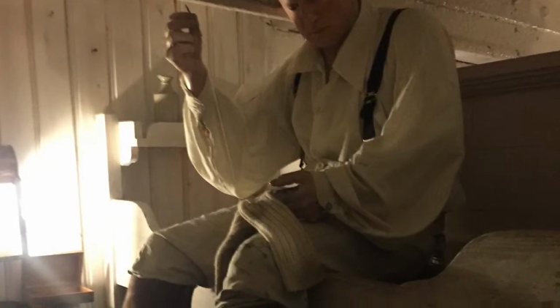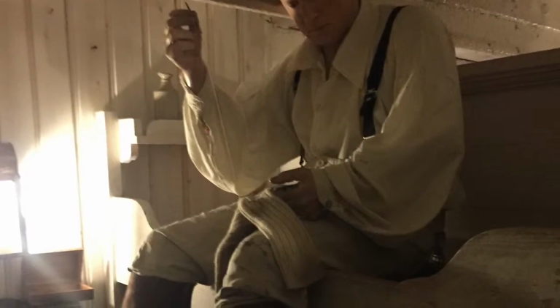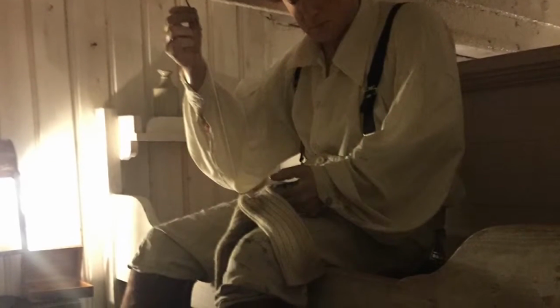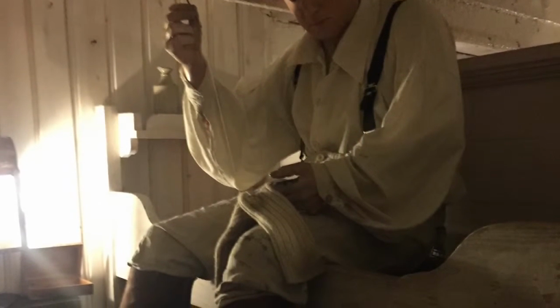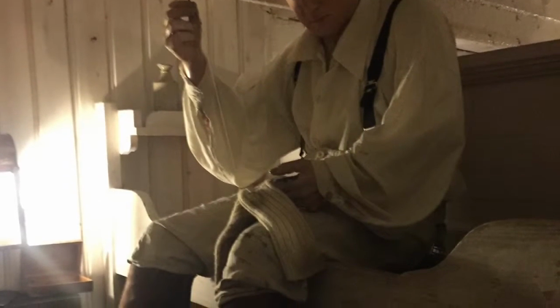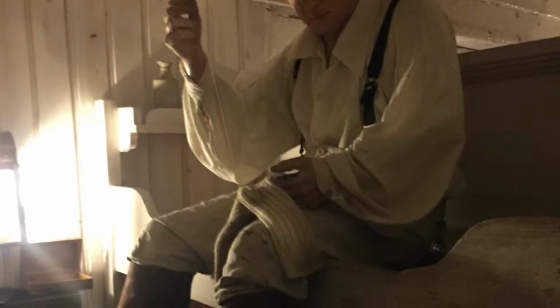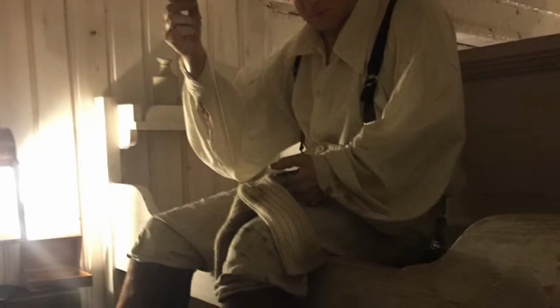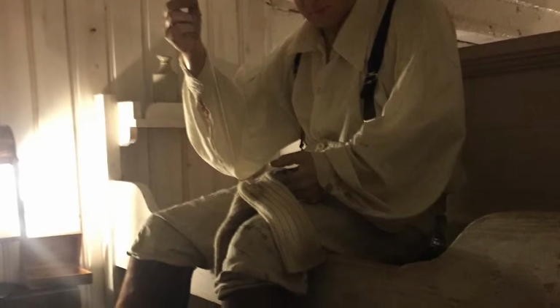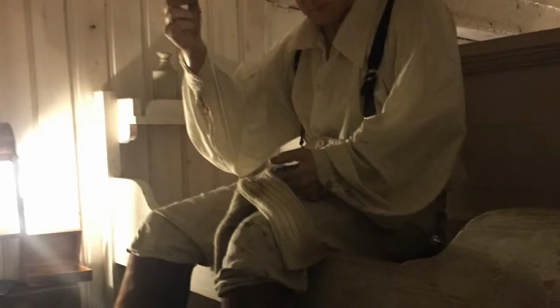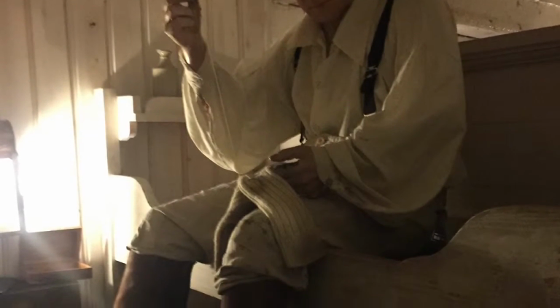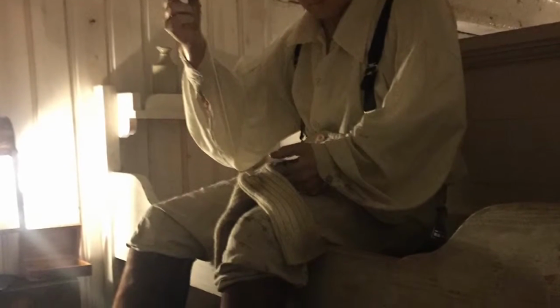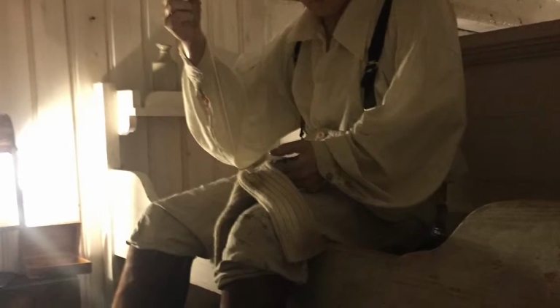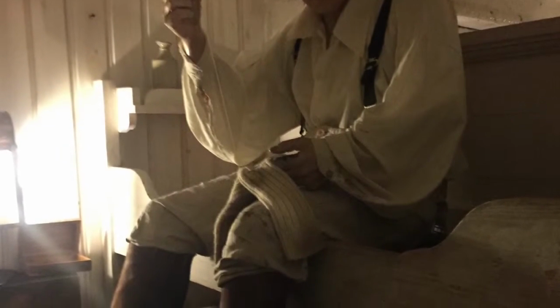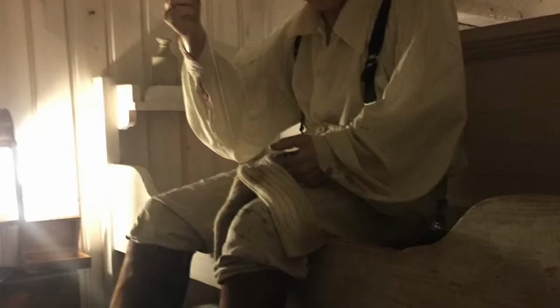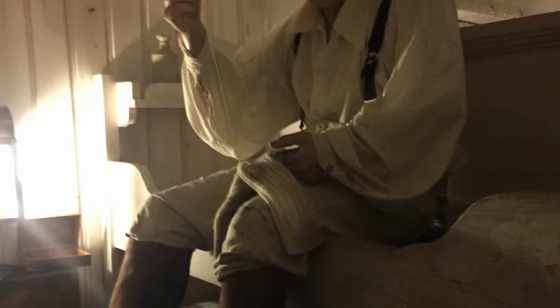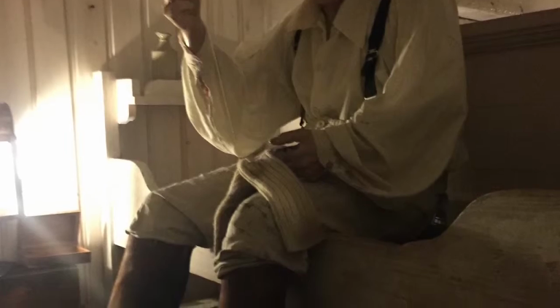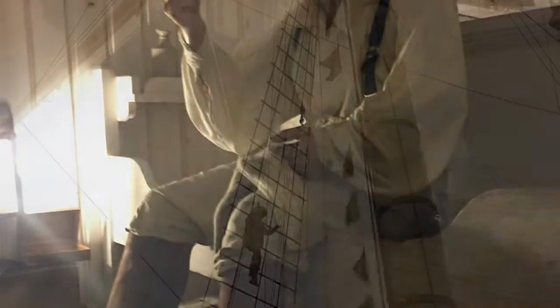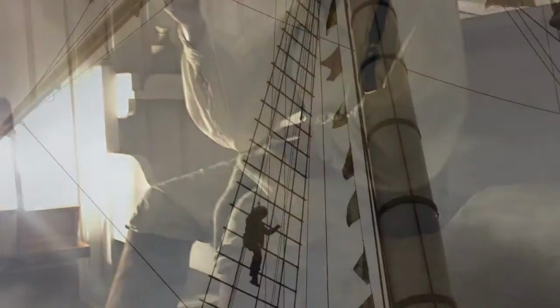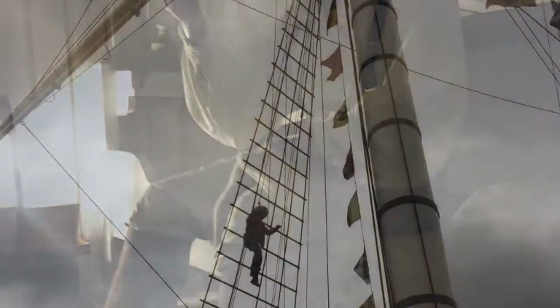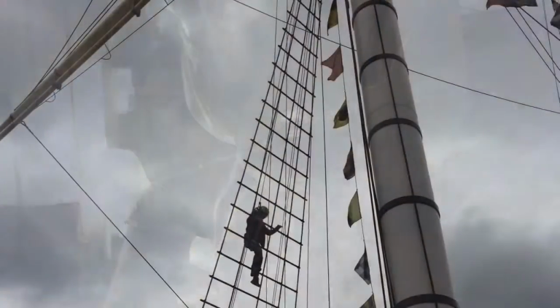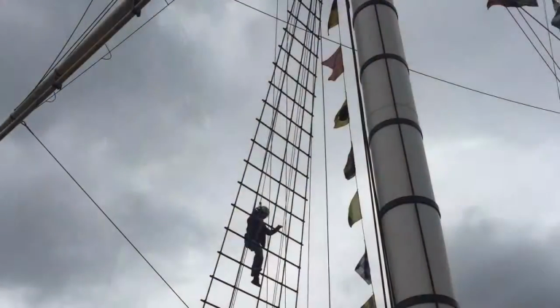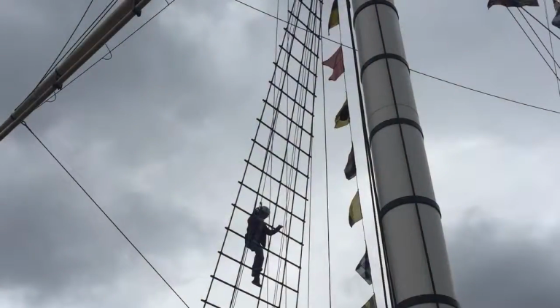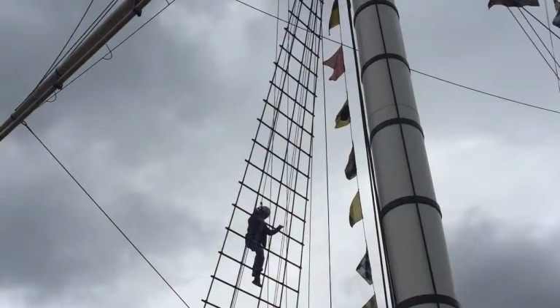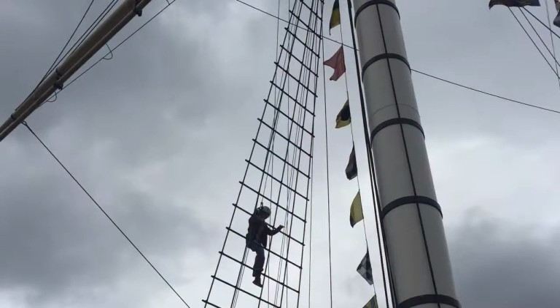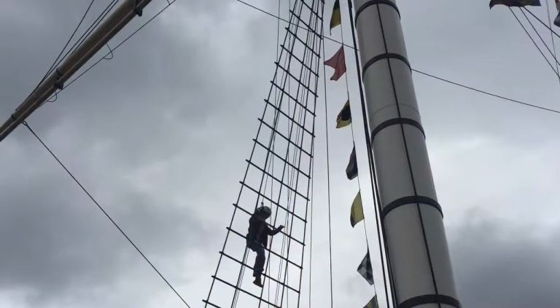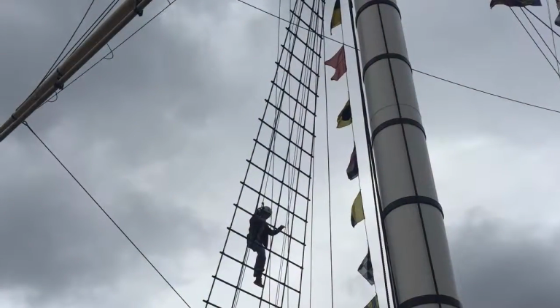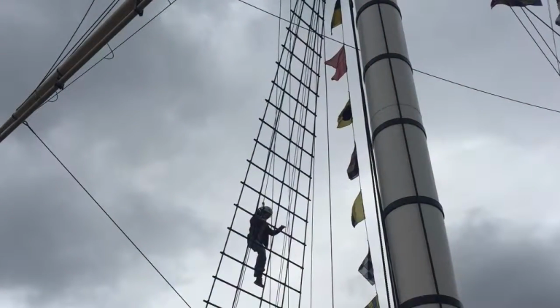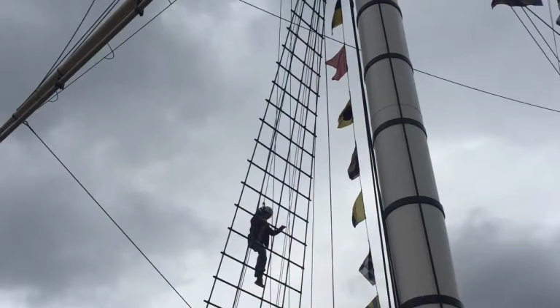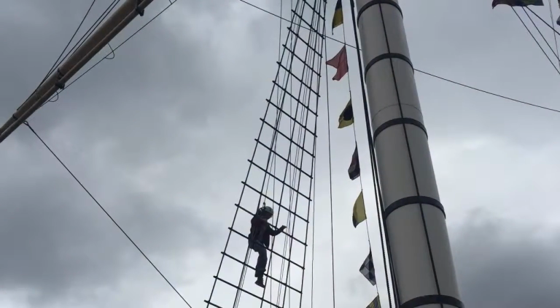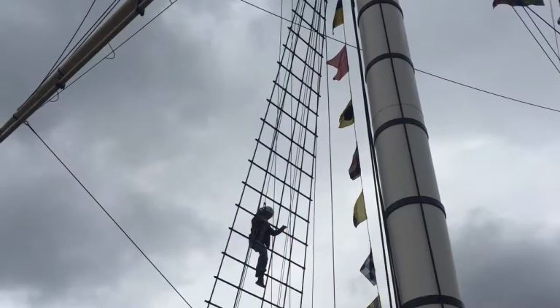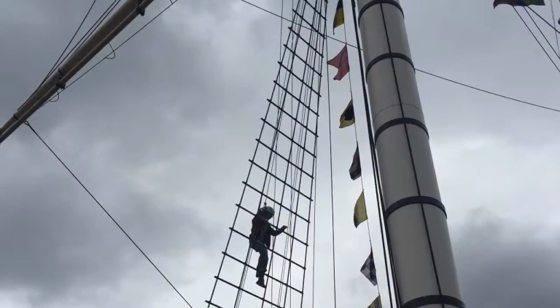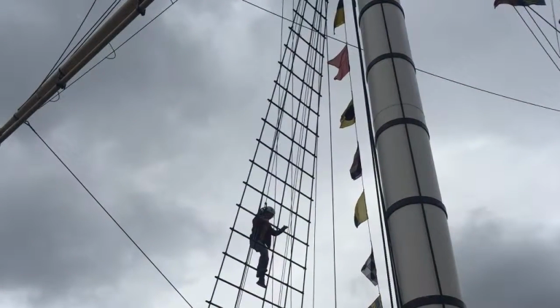Whoops, here's someone dining at socks. How do I get down from here?